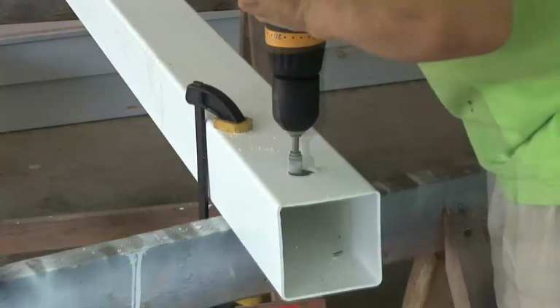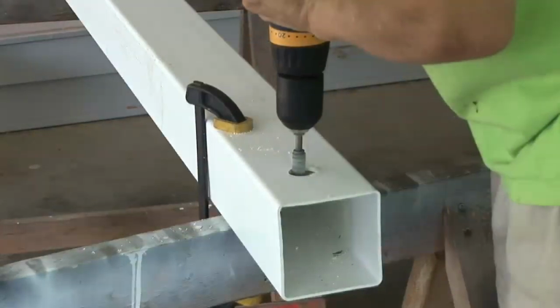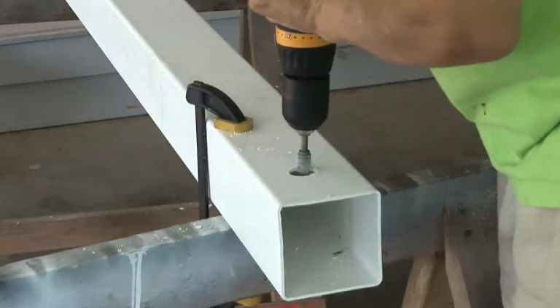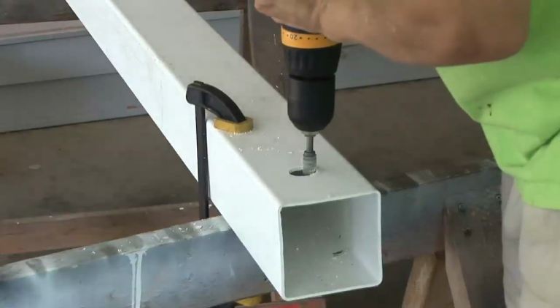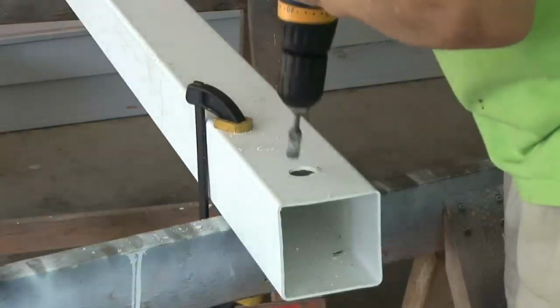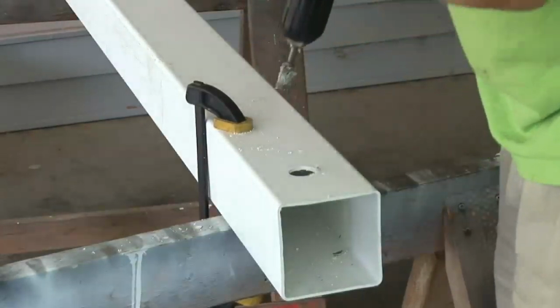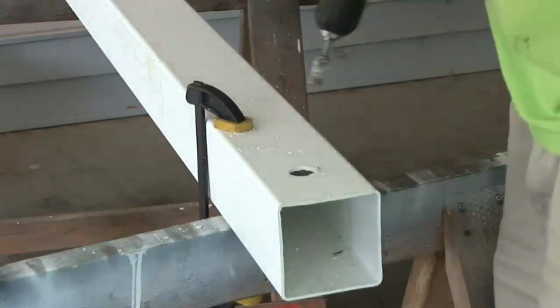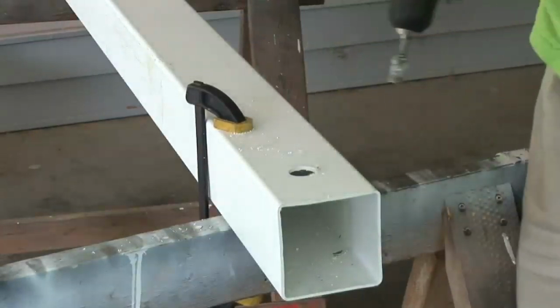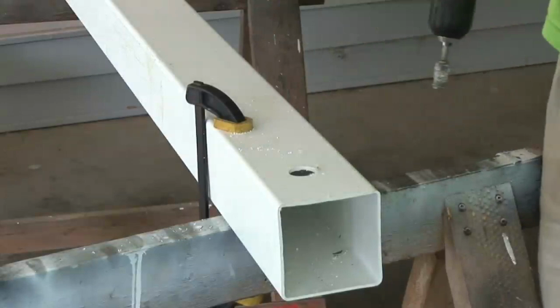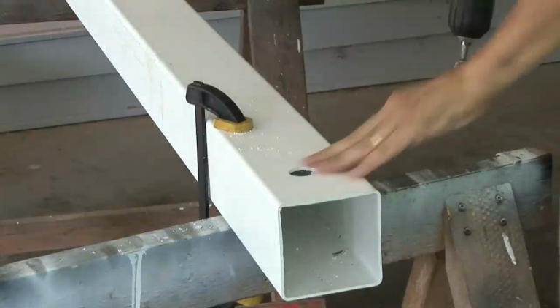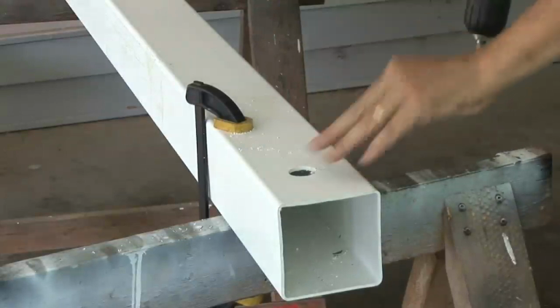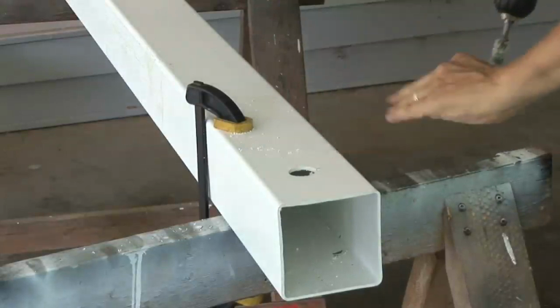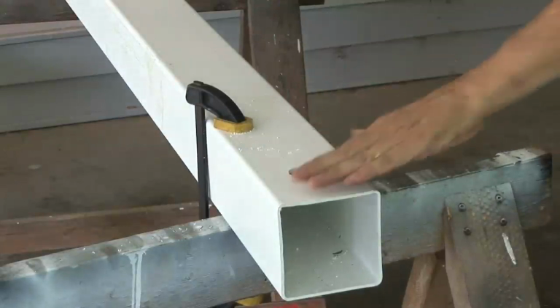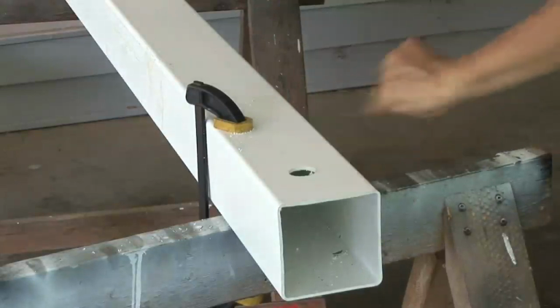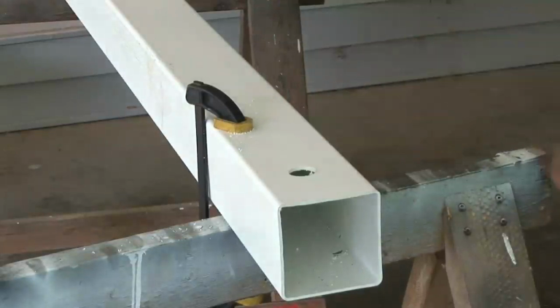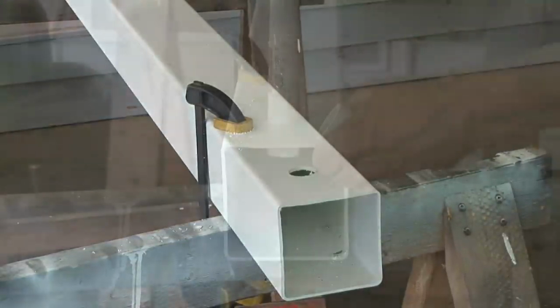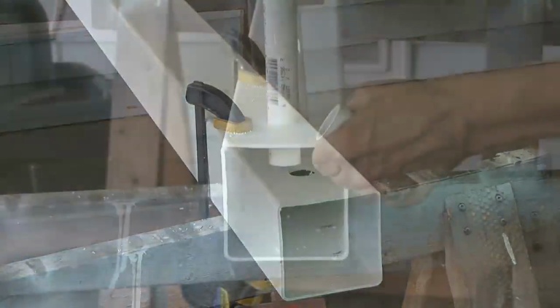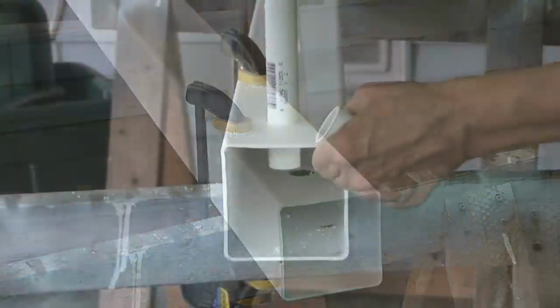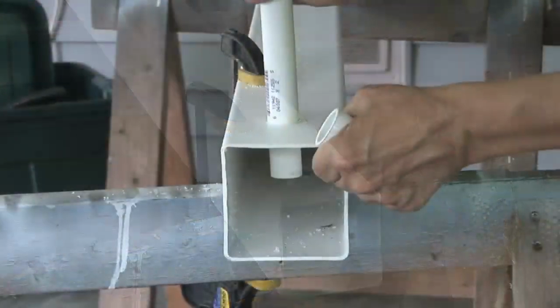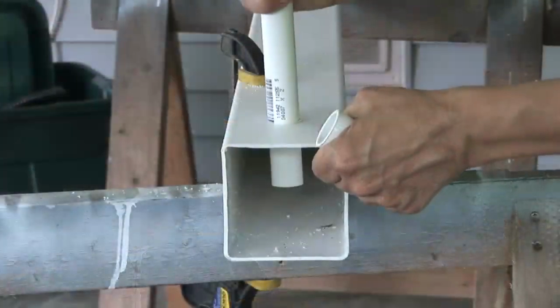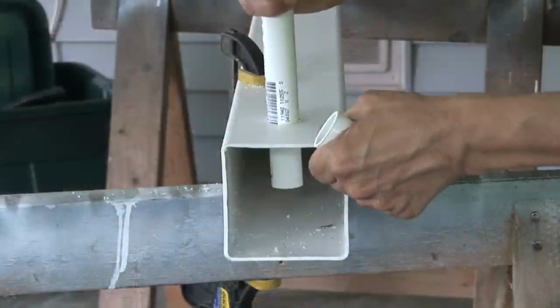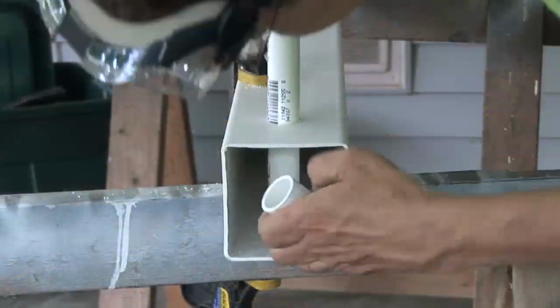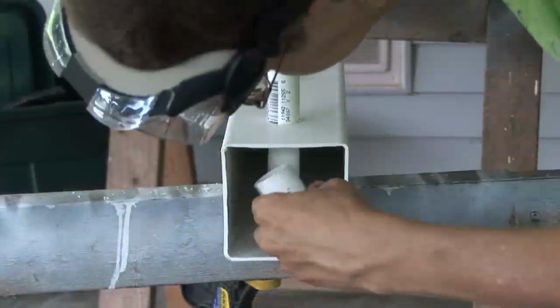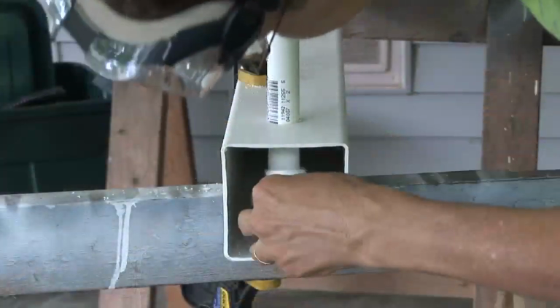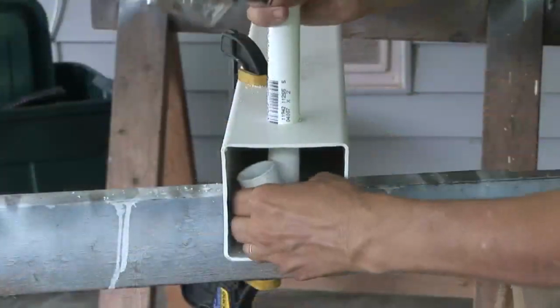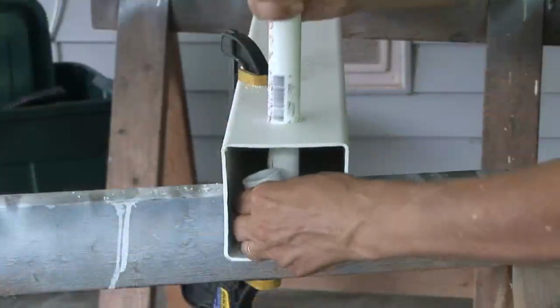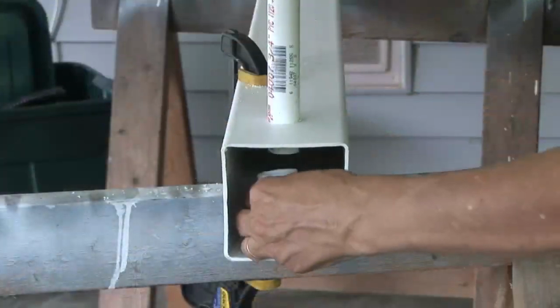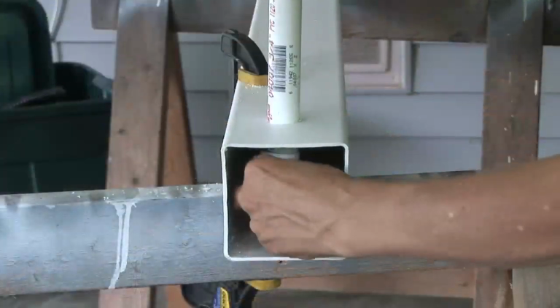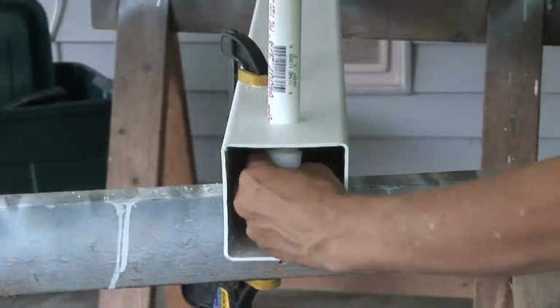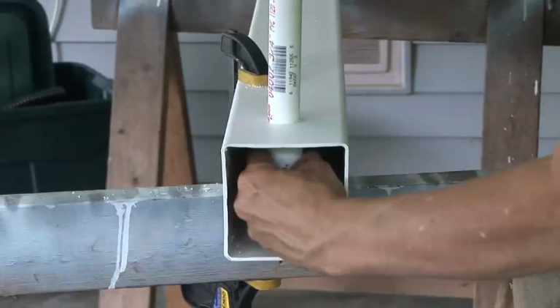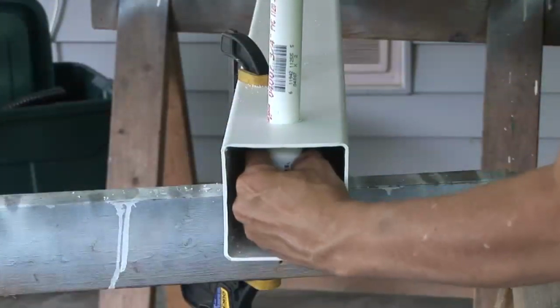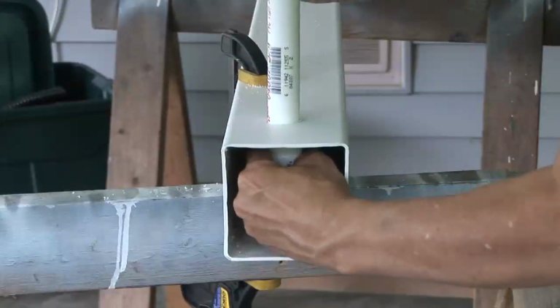I found this square fence post and end caps, PVC pipe, pump, timer, and other parts at Lowe's and Home Depot.